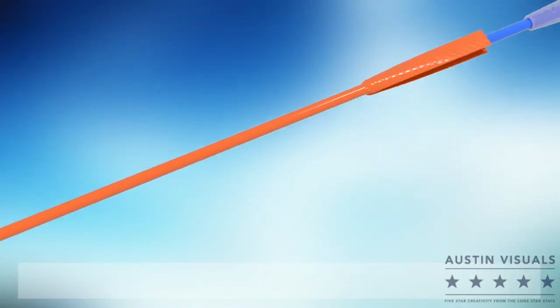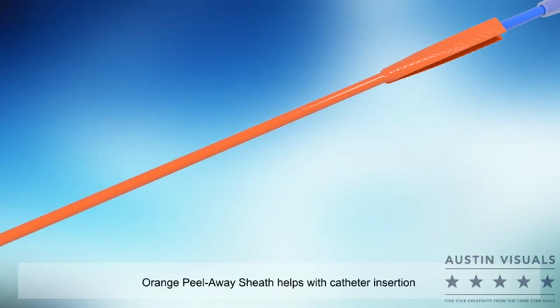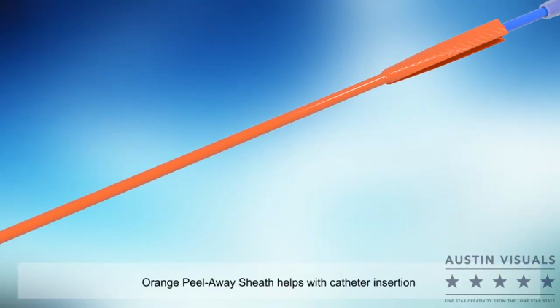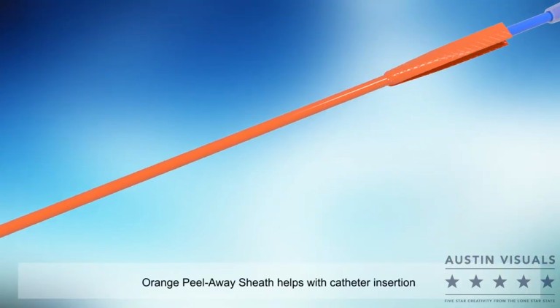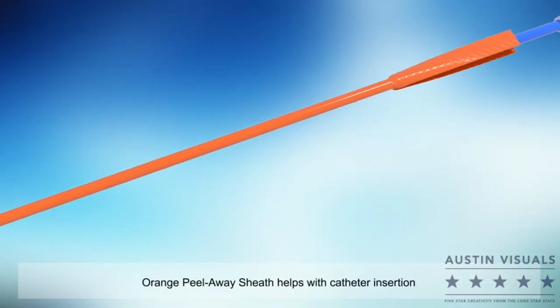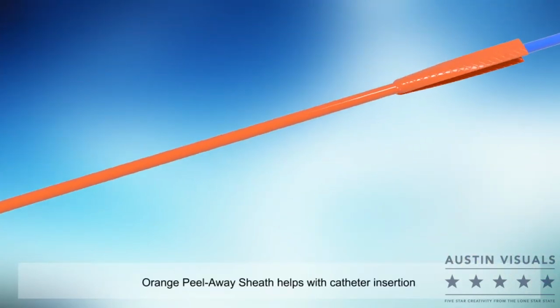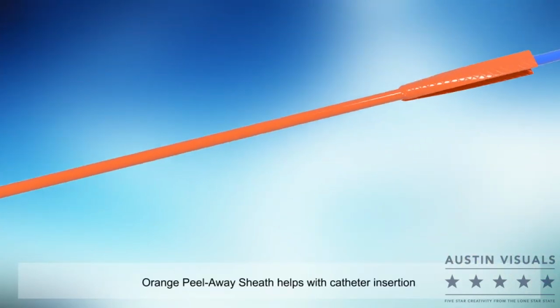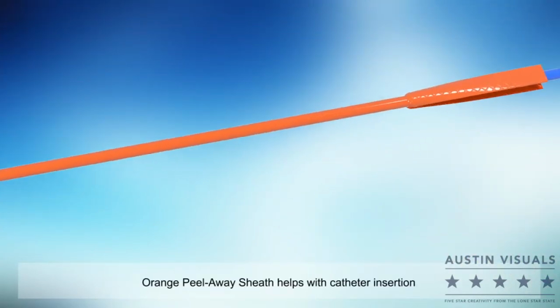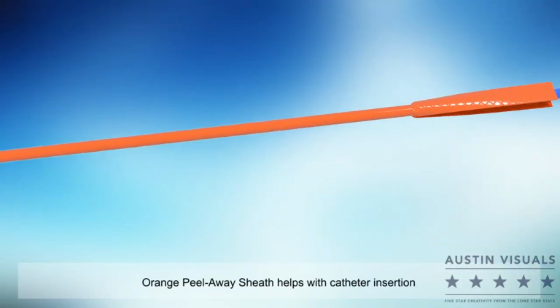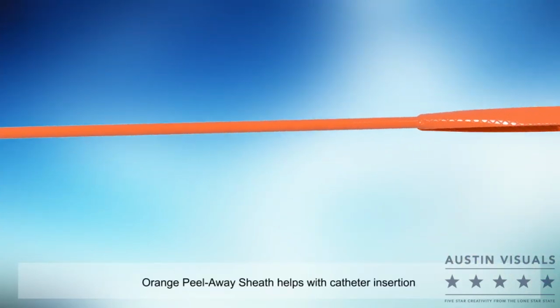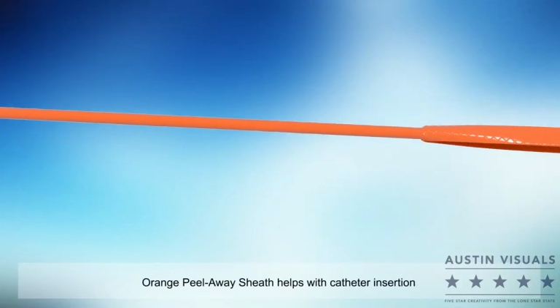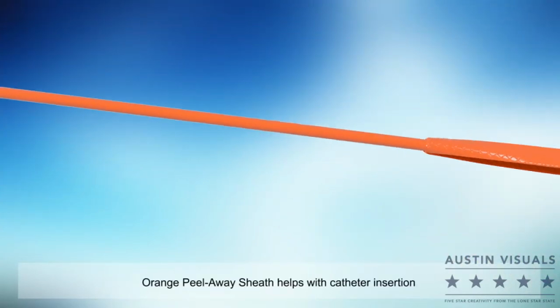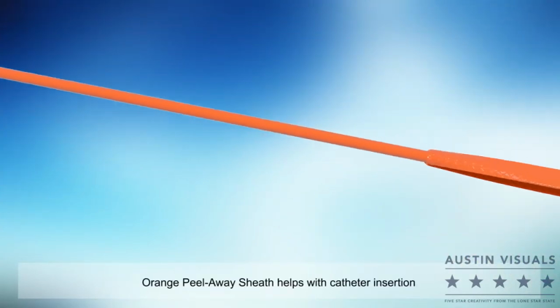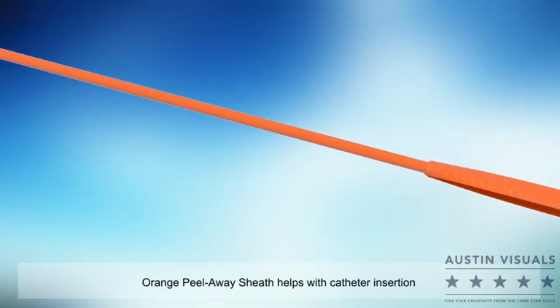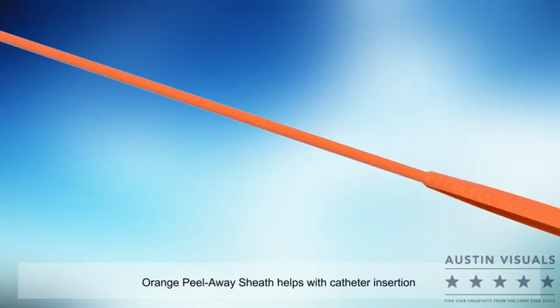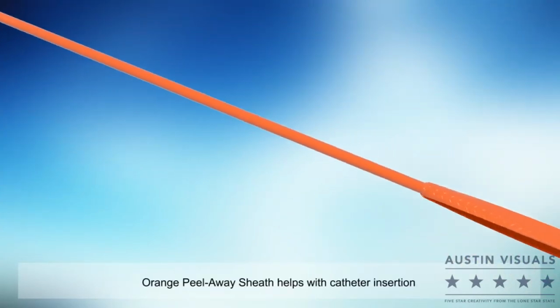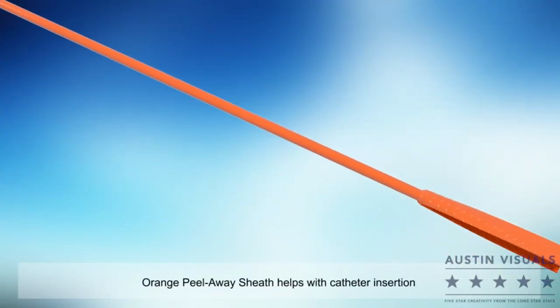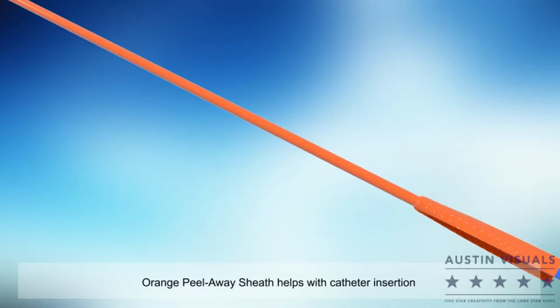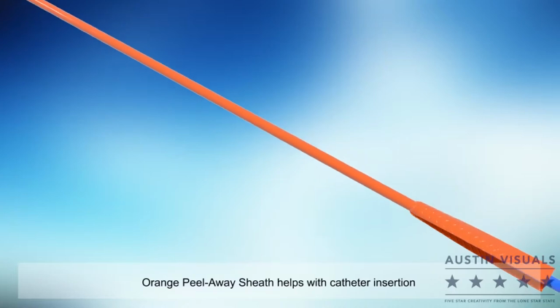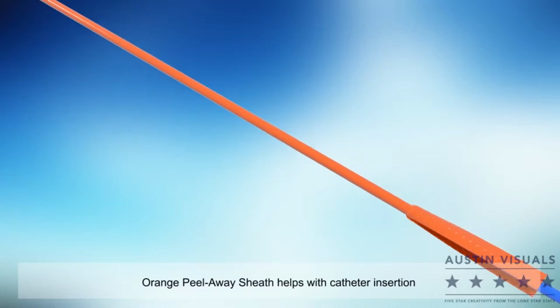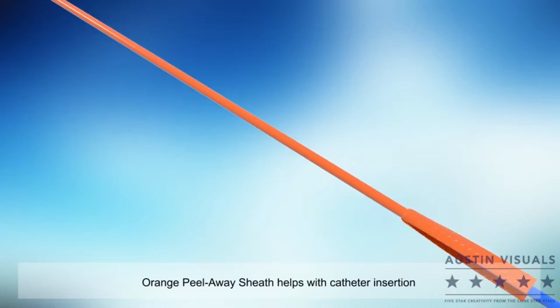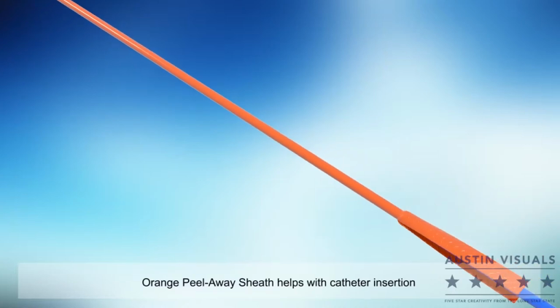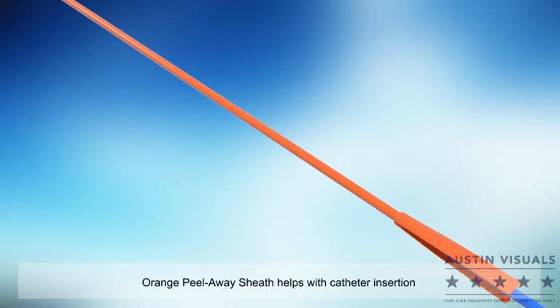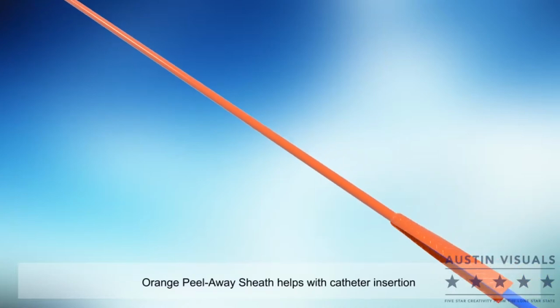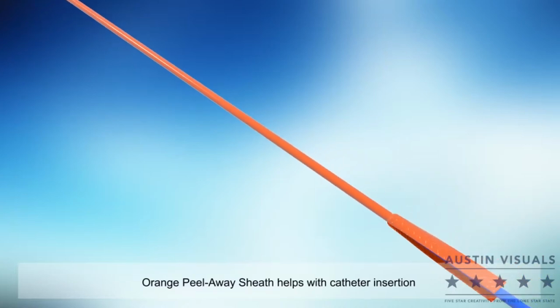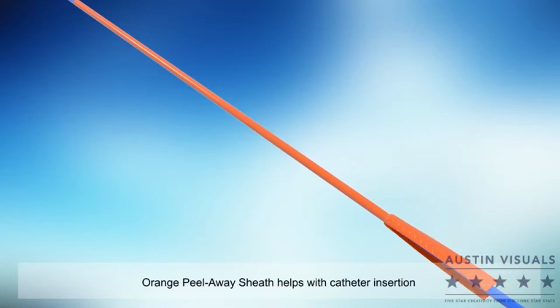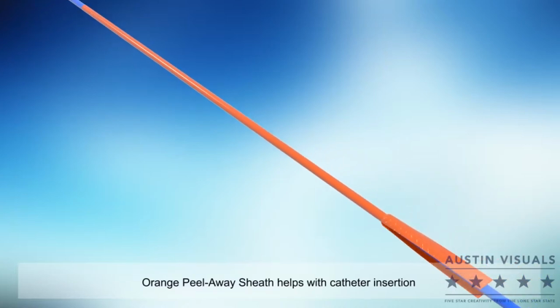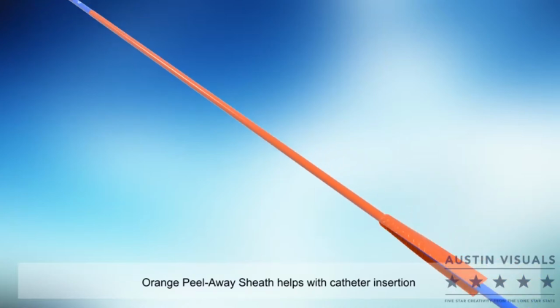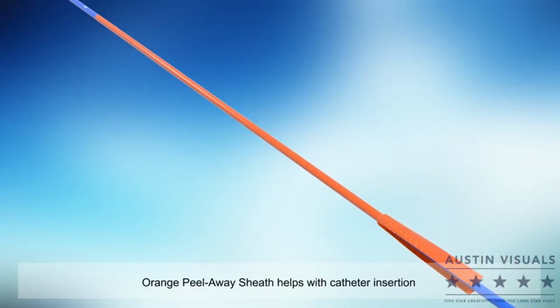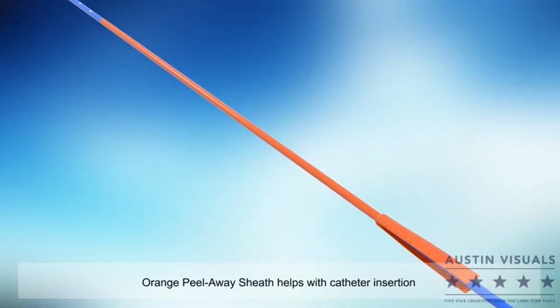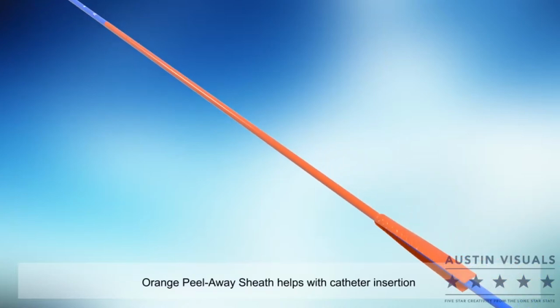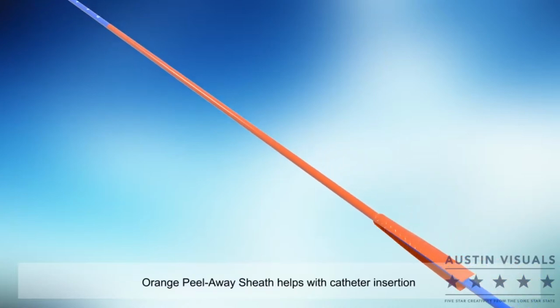The orange peel-away sheath is preloaded on the catheter shaft to ease insertion of the catheter.